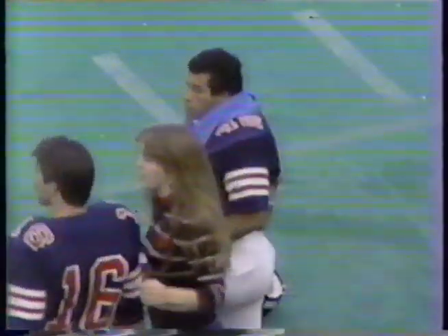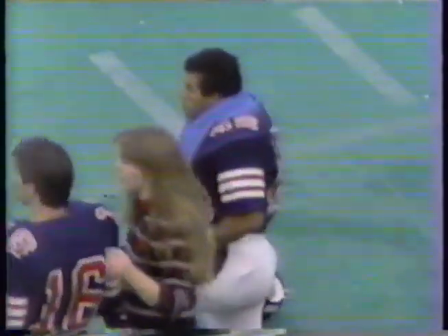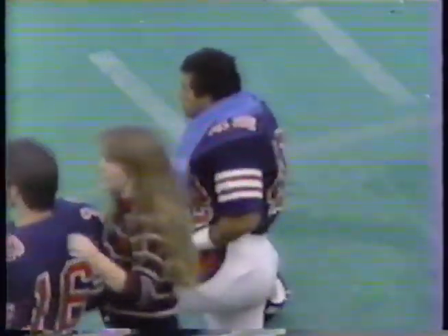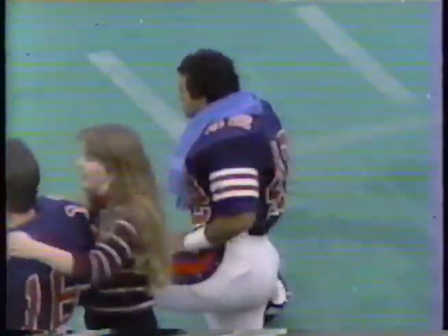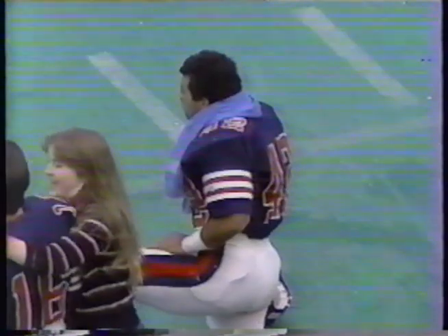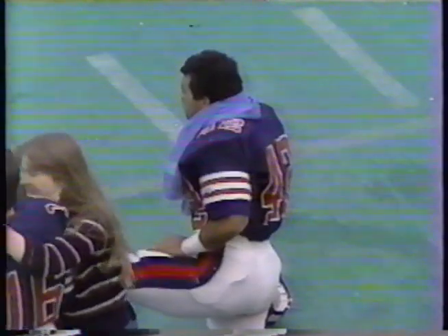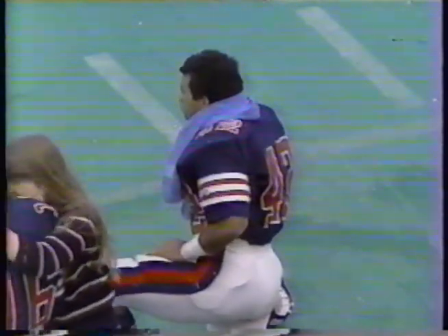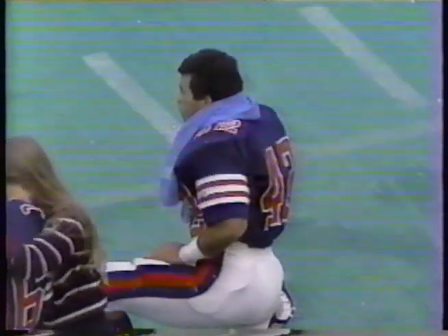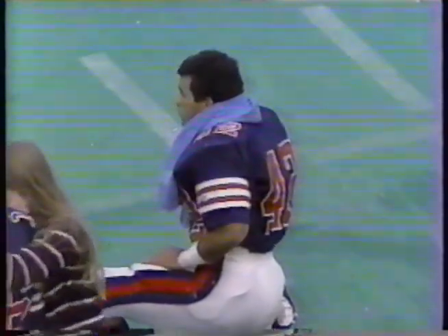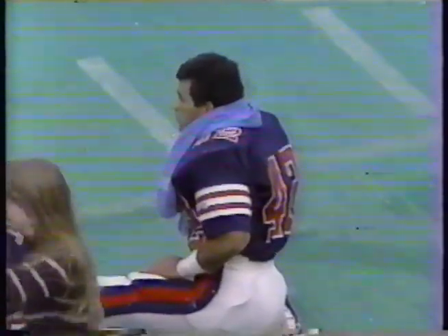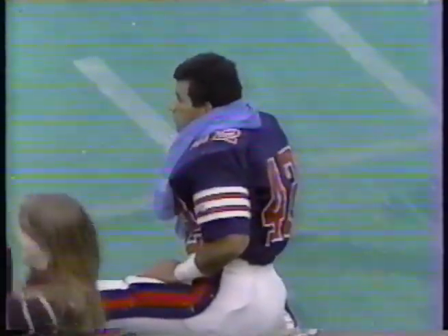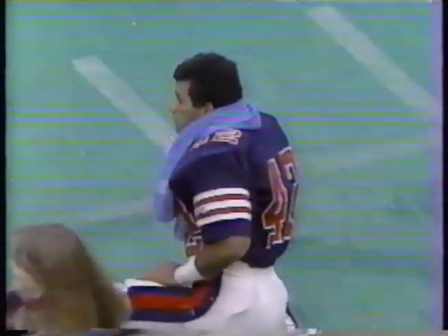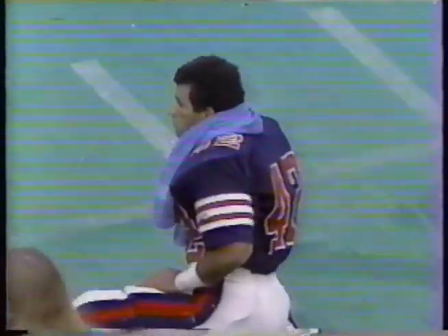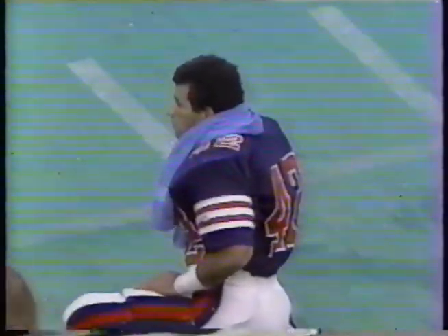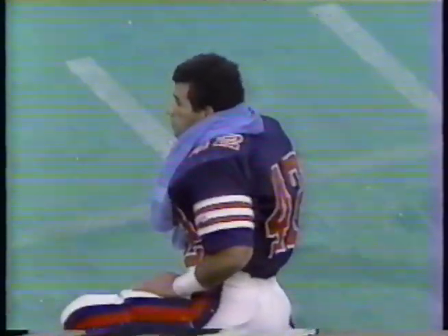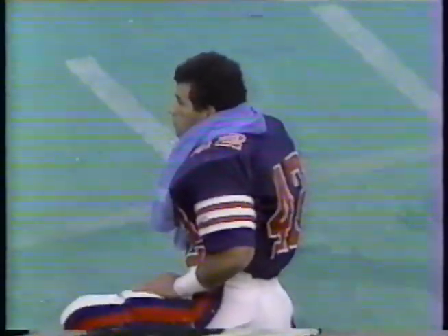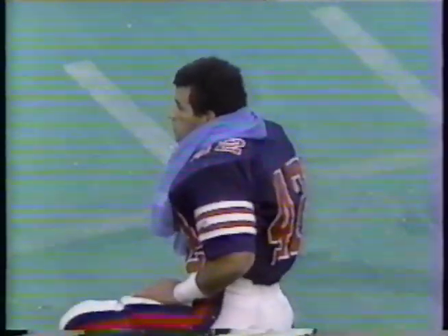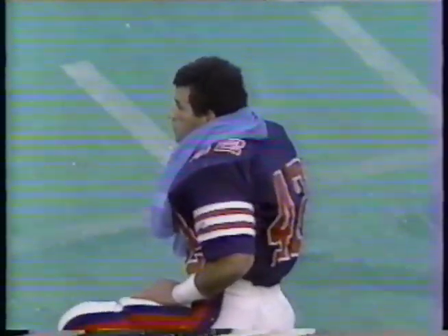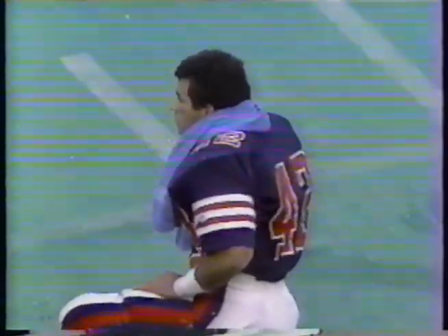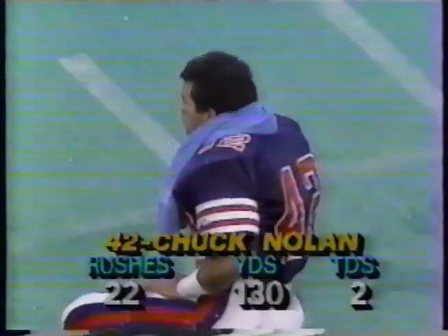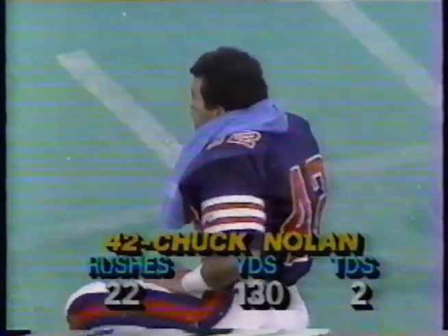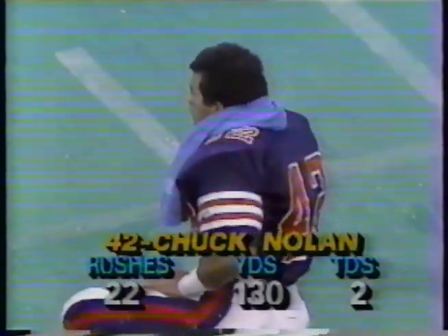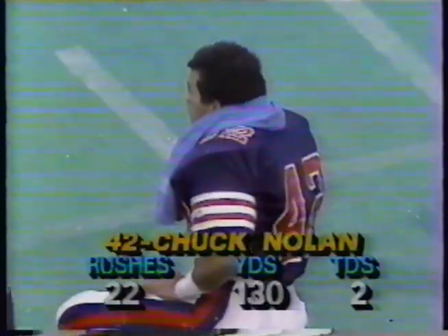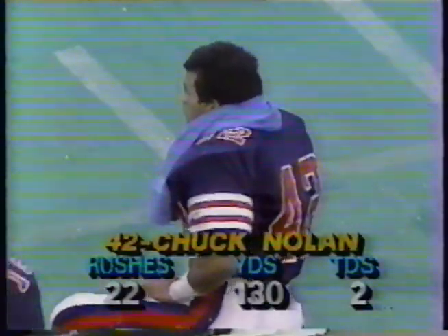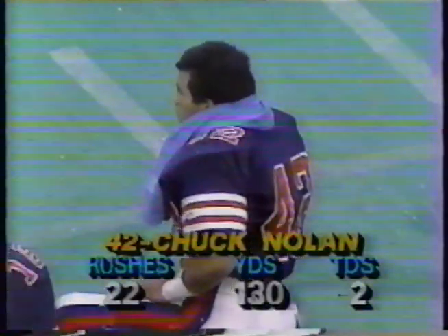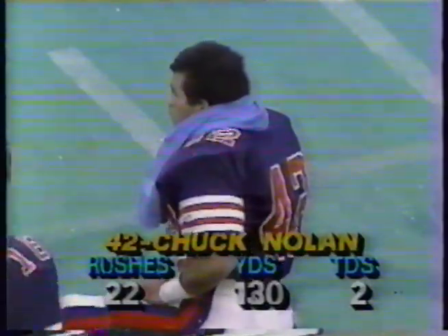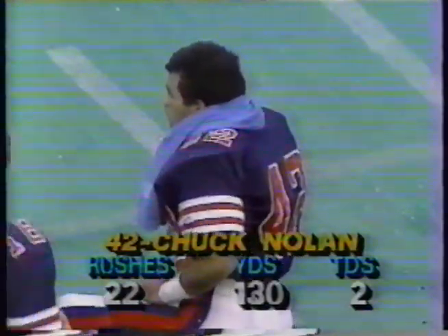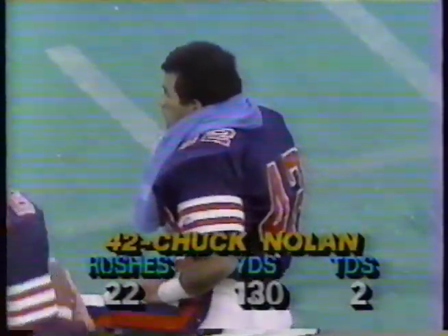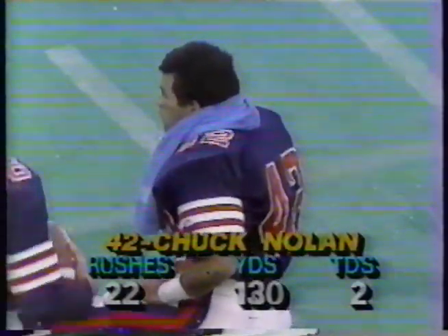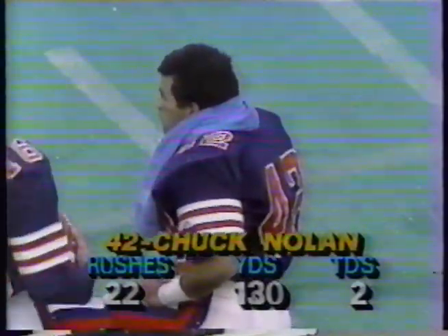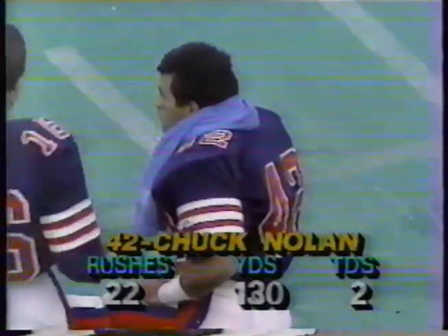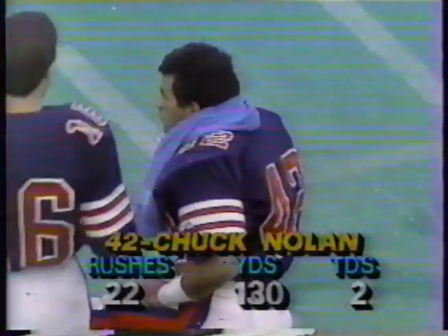That man, number 42, has done everything asked of him today. To the victor goes the spoils.